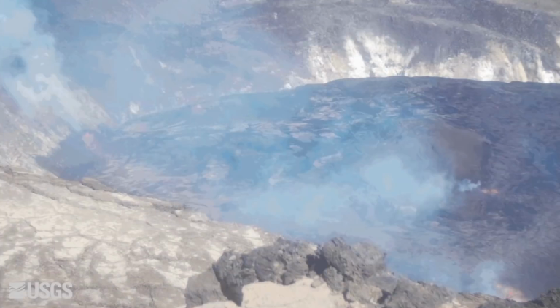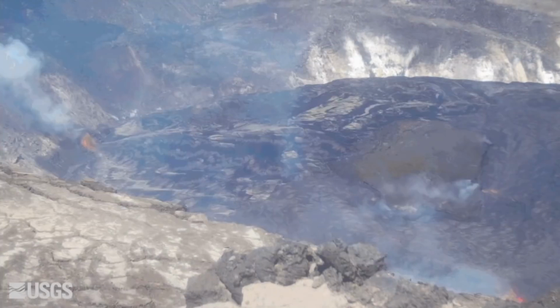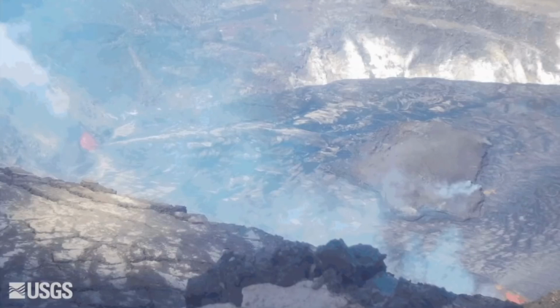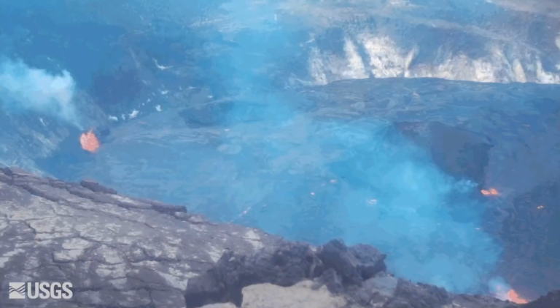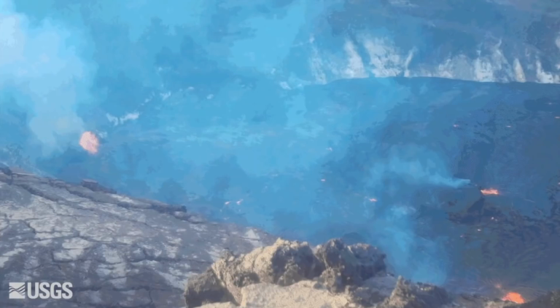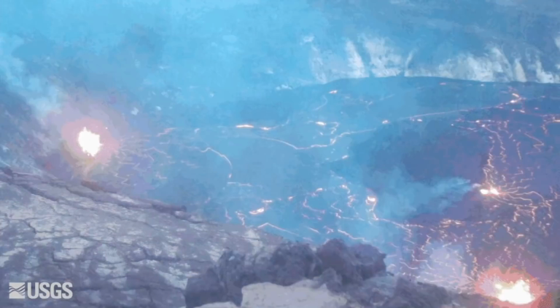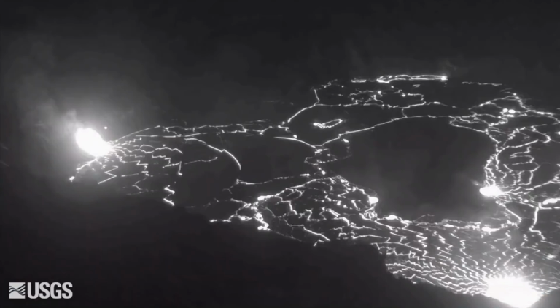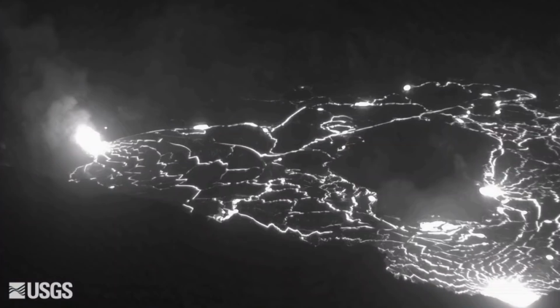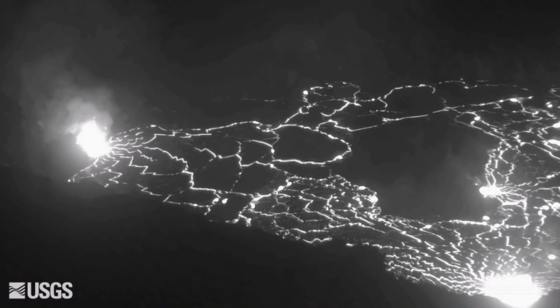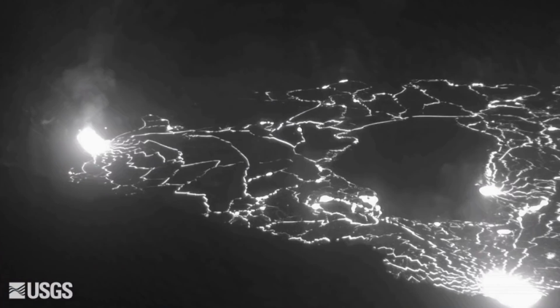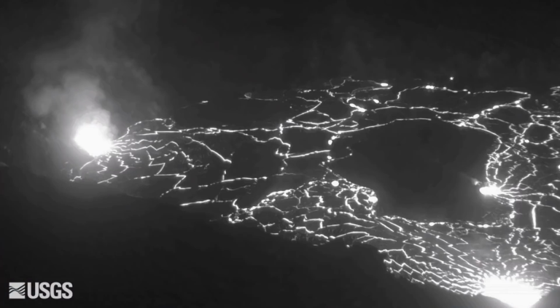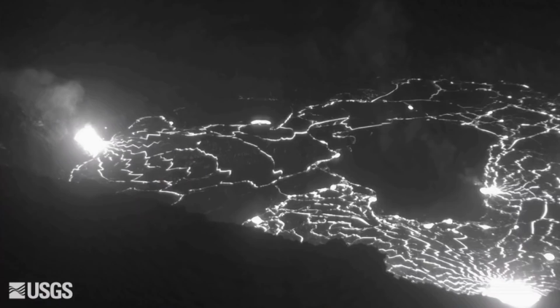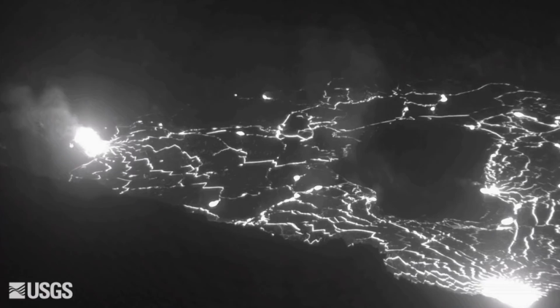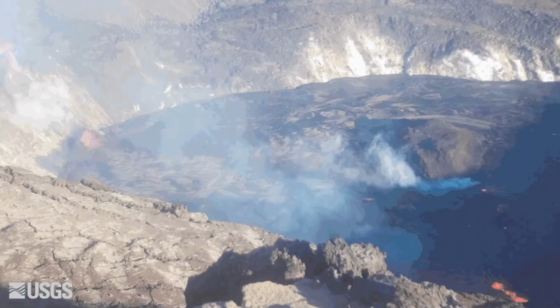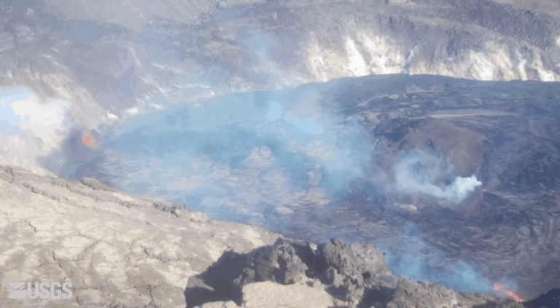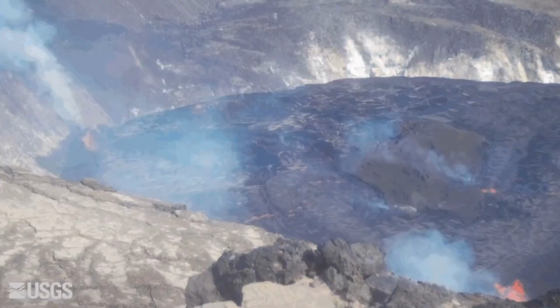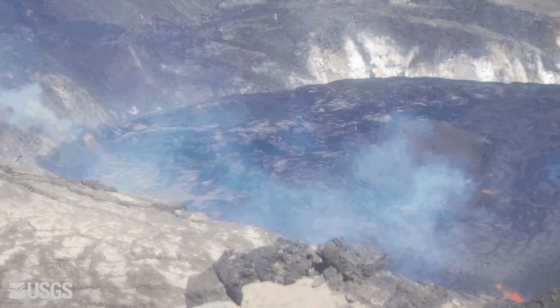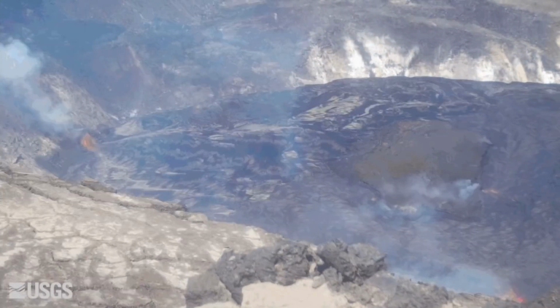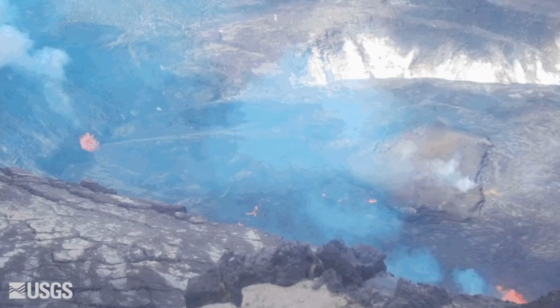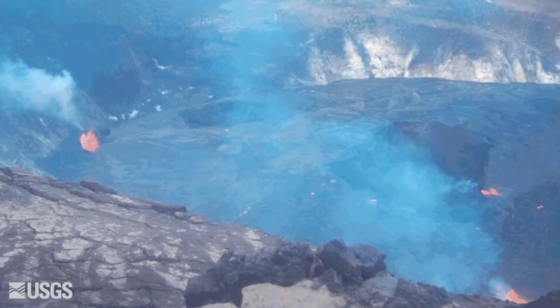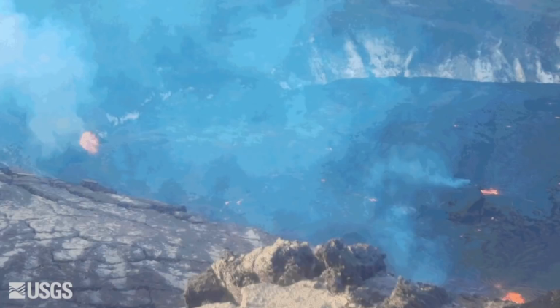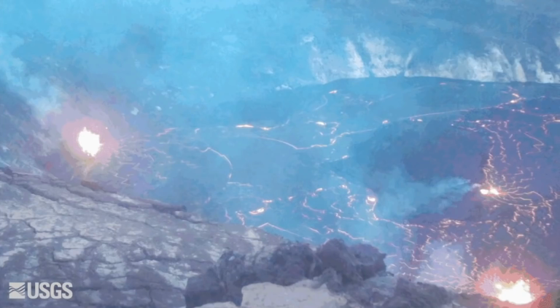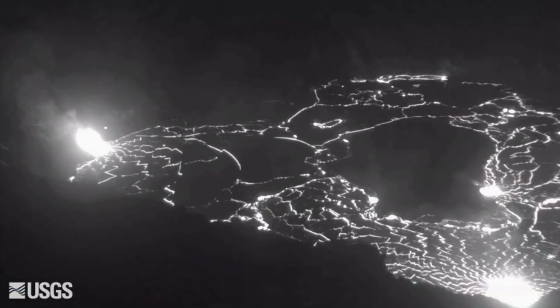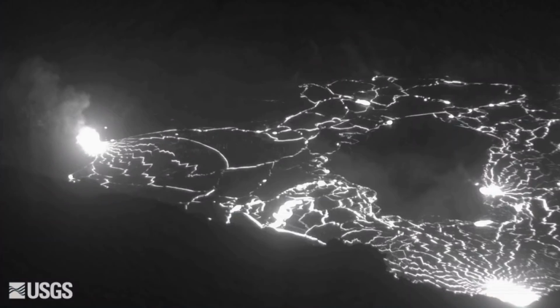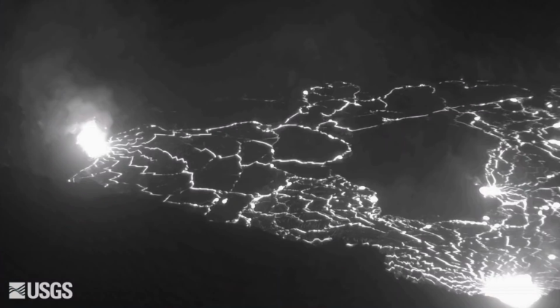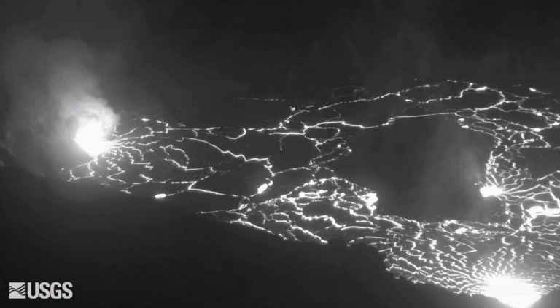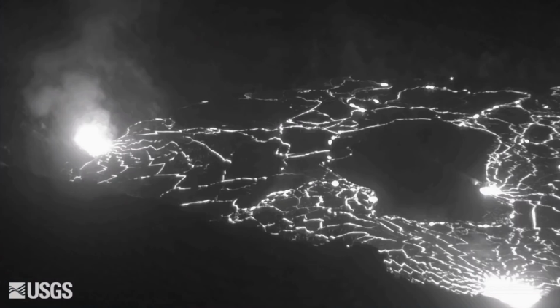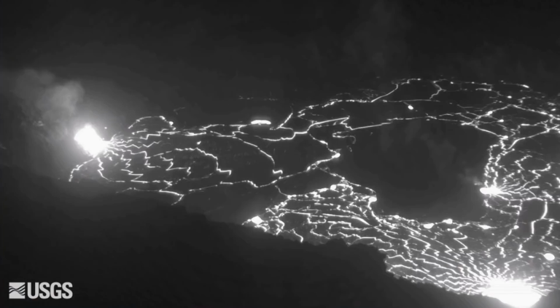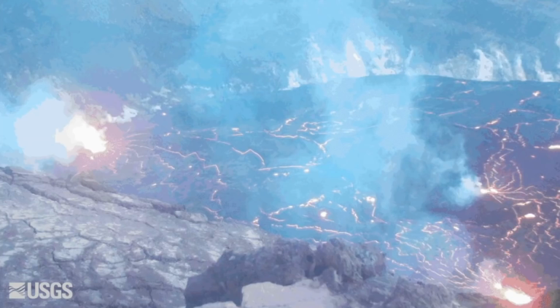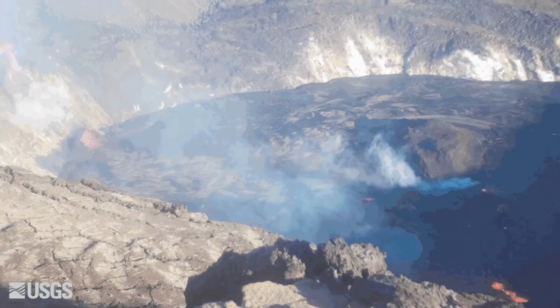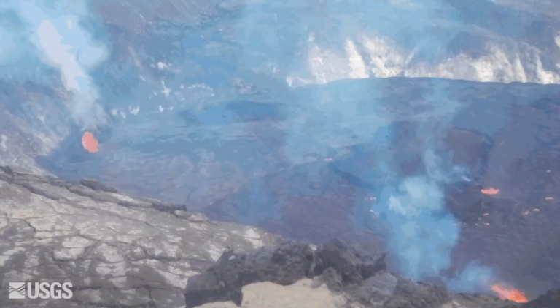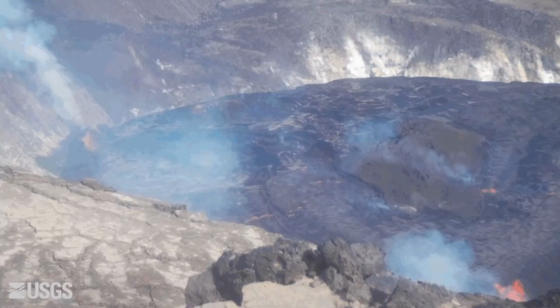Other vents continue to be active, including a 35-meter, or 115-foot-long, fissure in the central and southern parts of the lava lake.